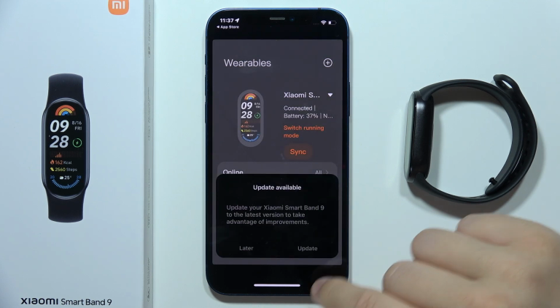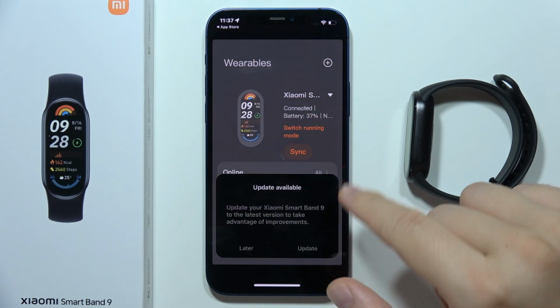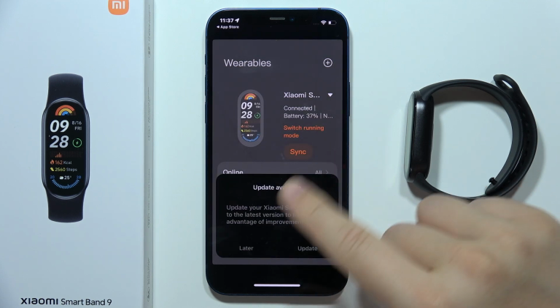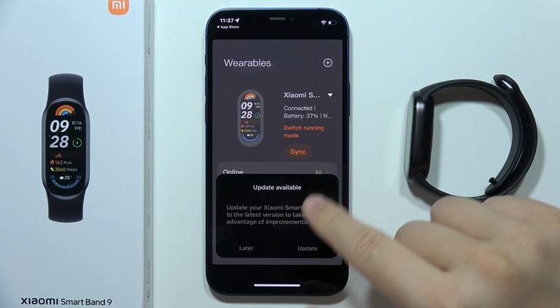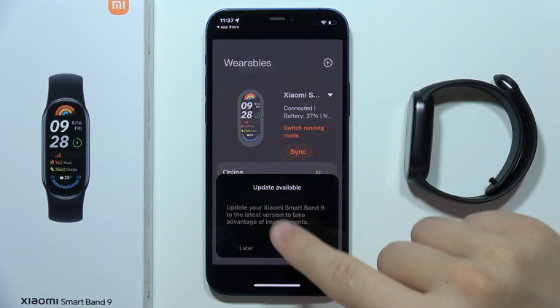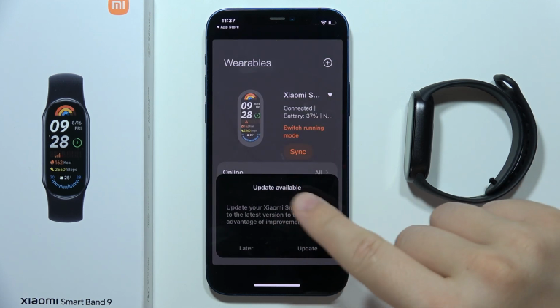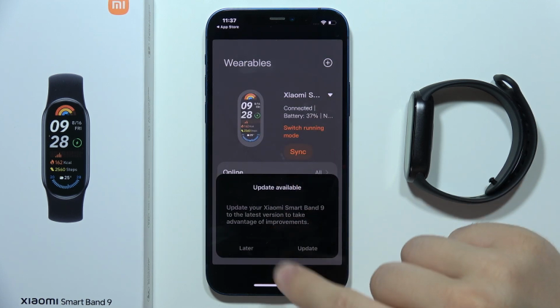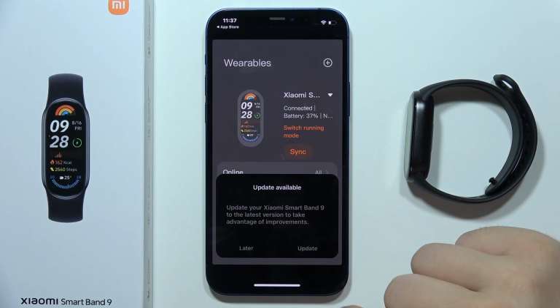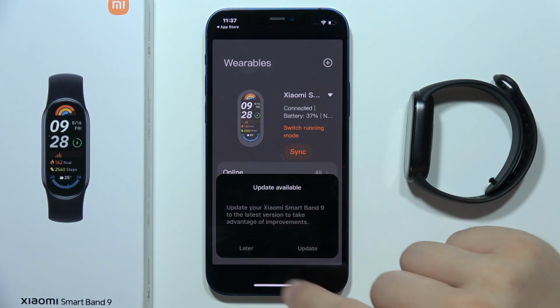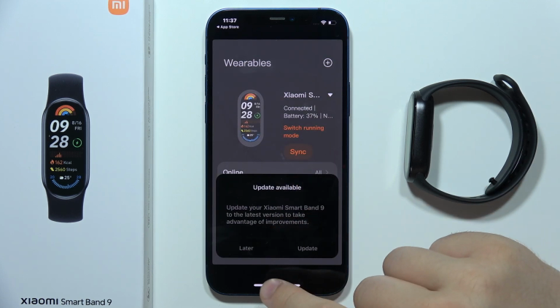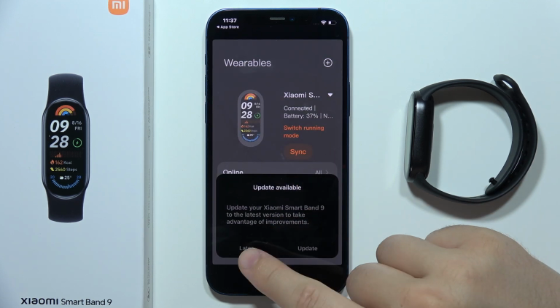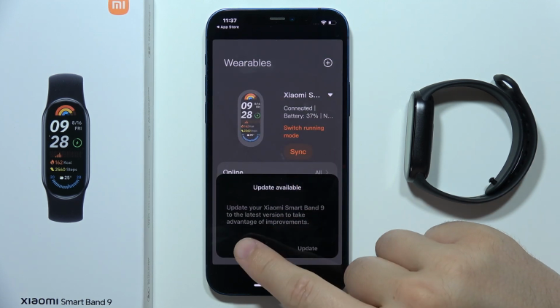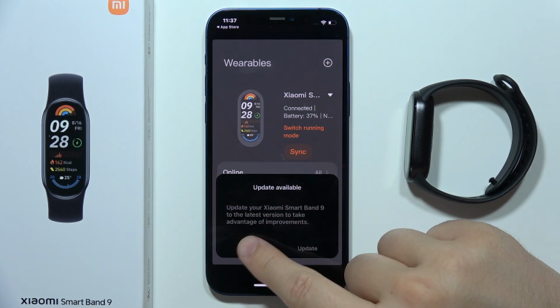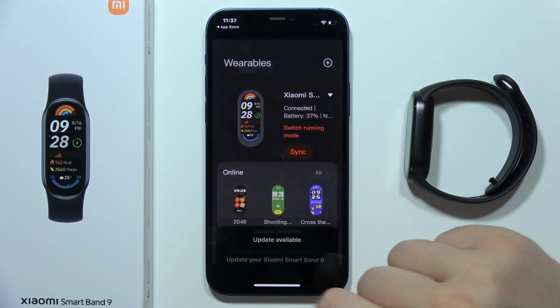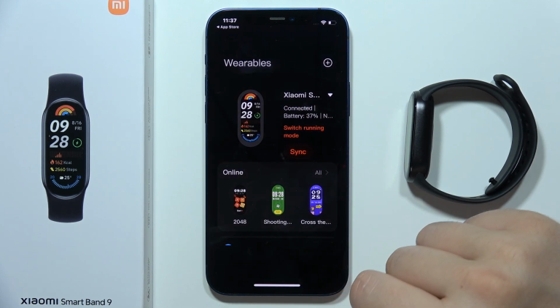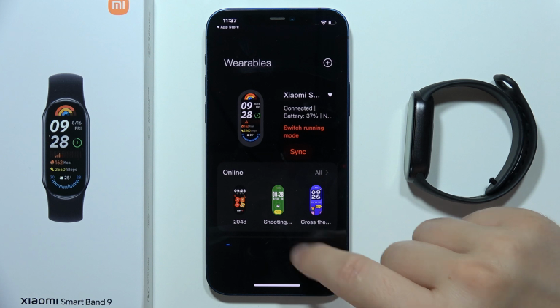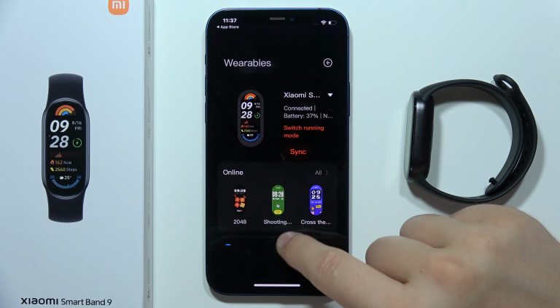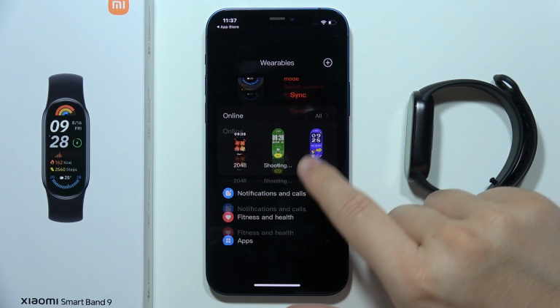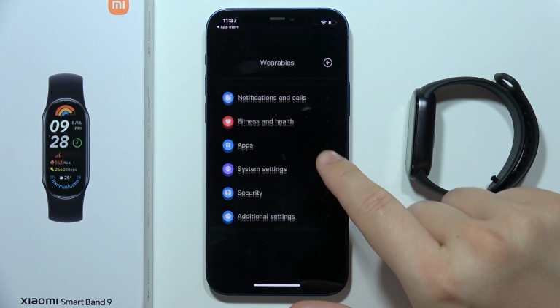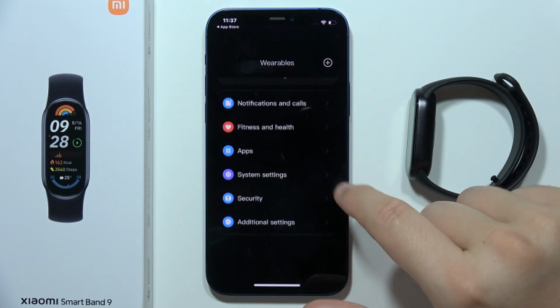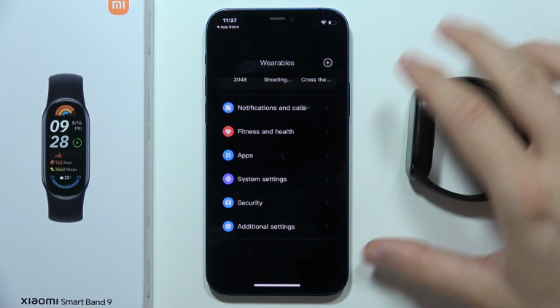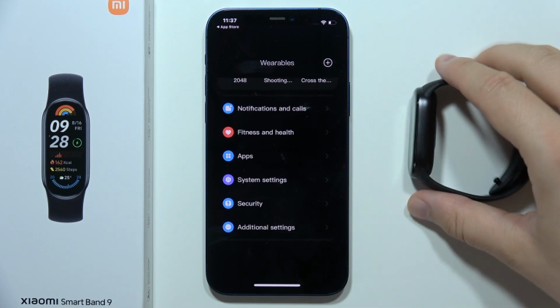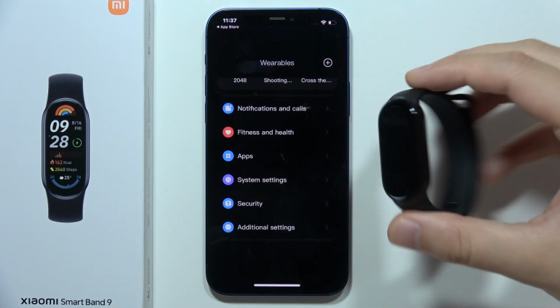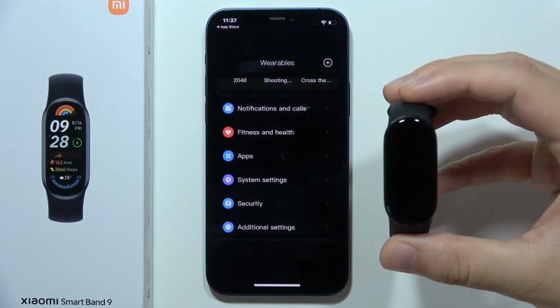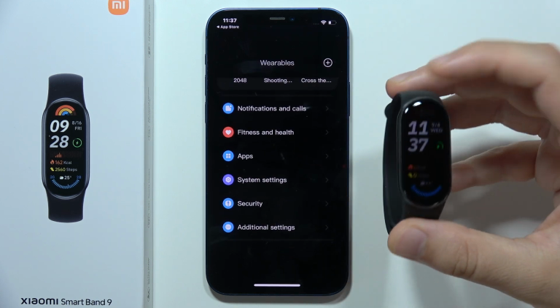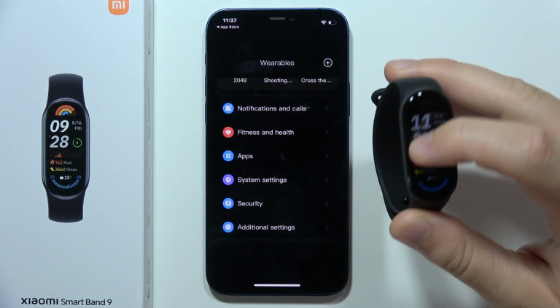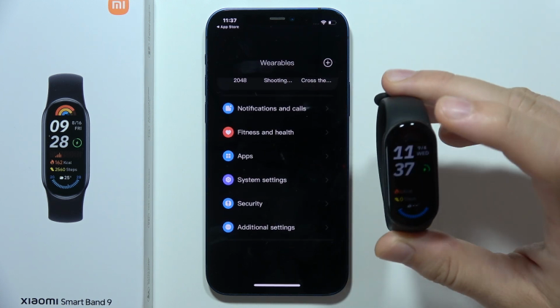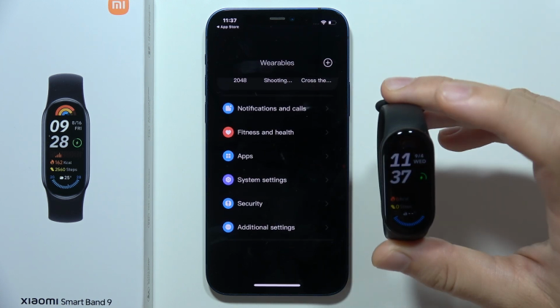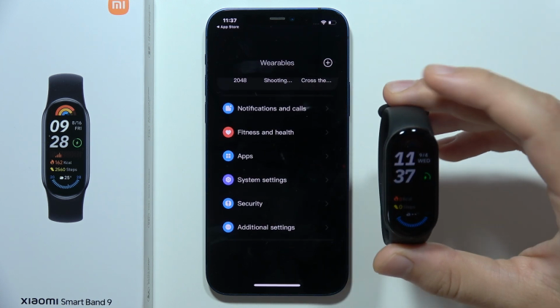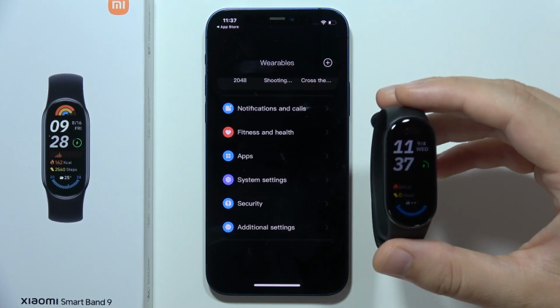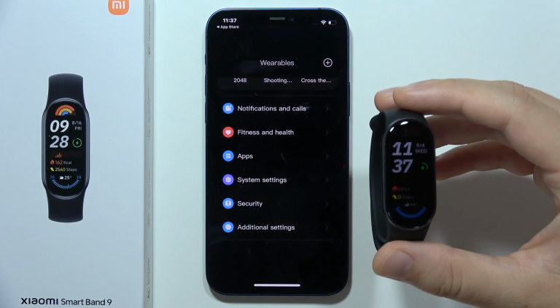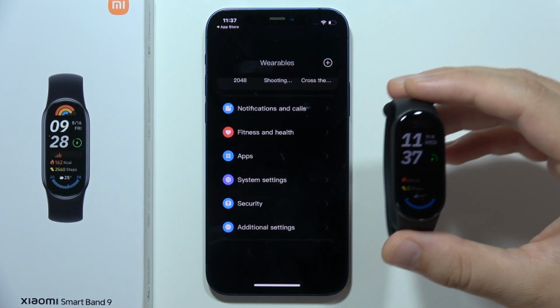As you can see, we already have an update and now it is finished — we are successfully connected.